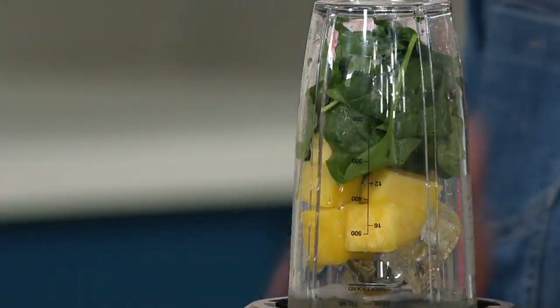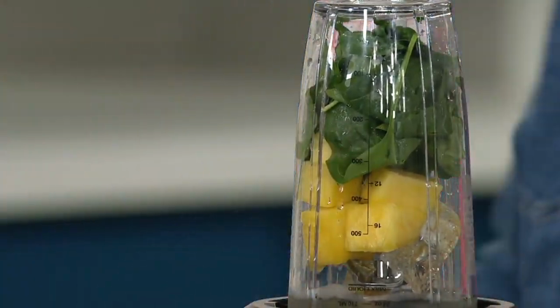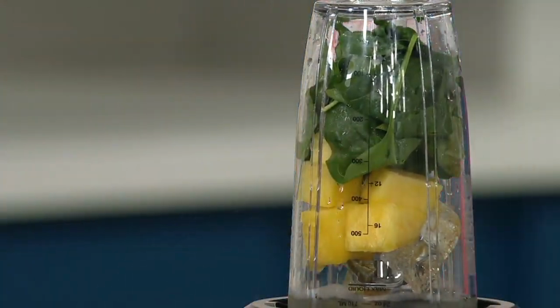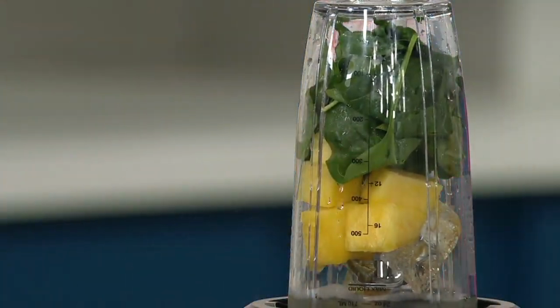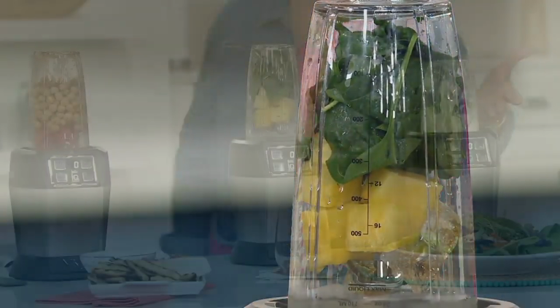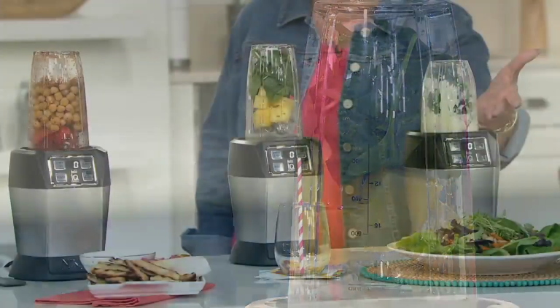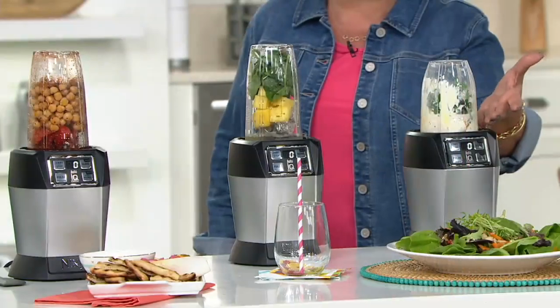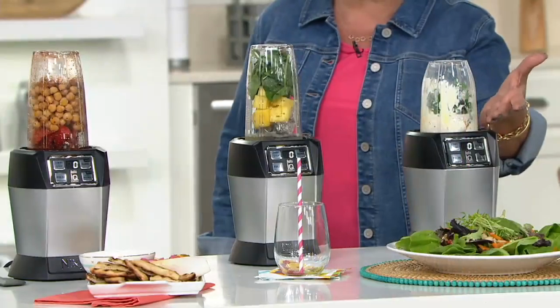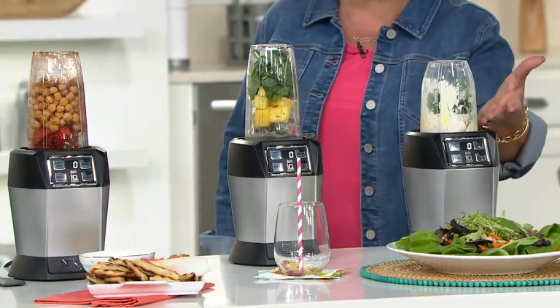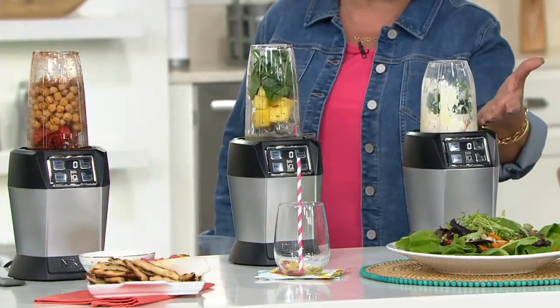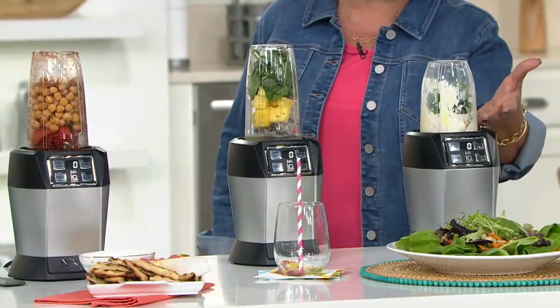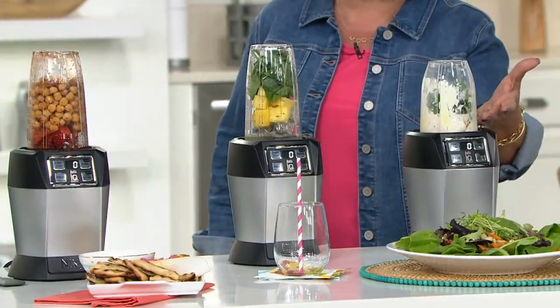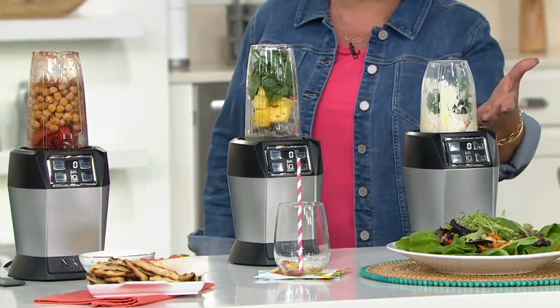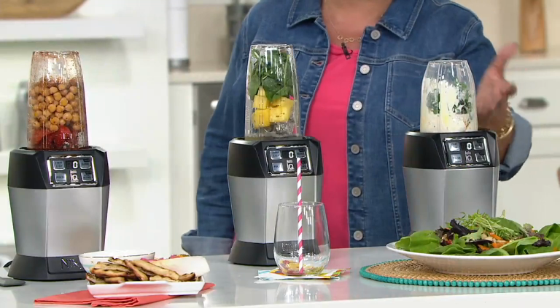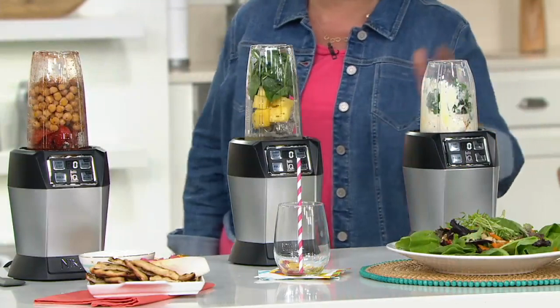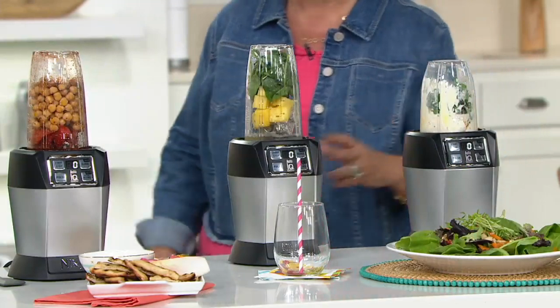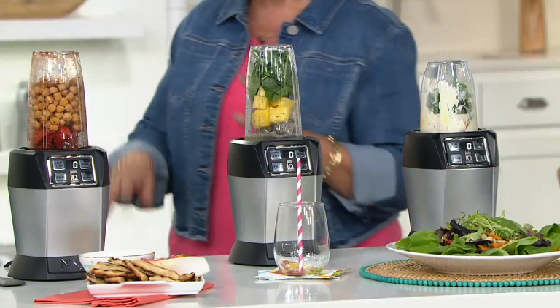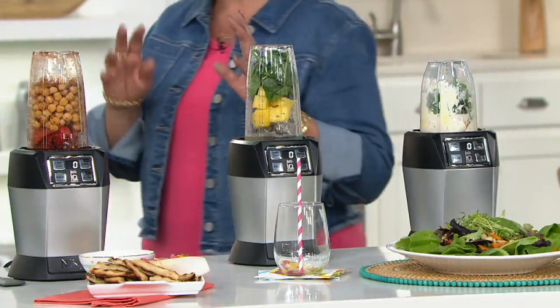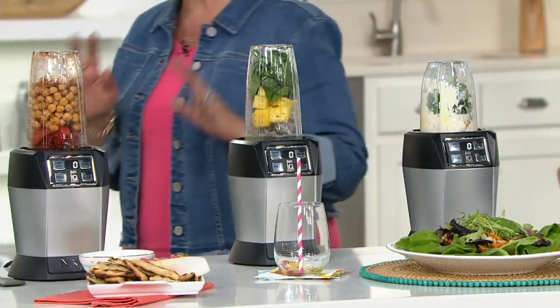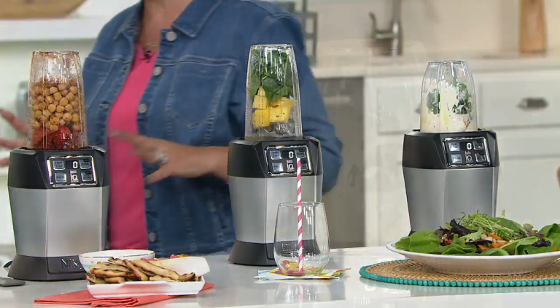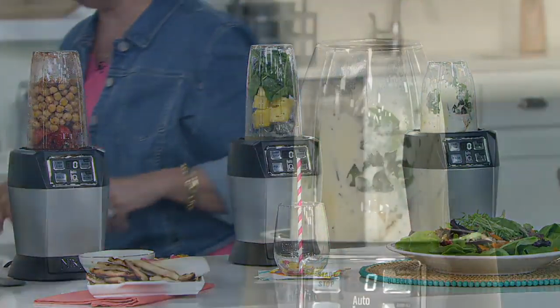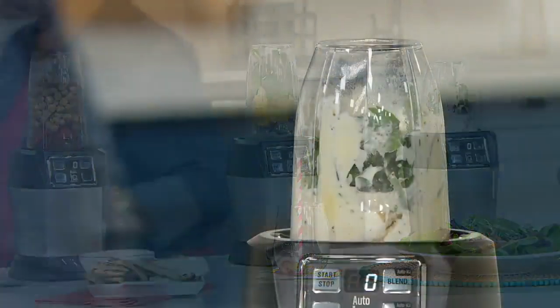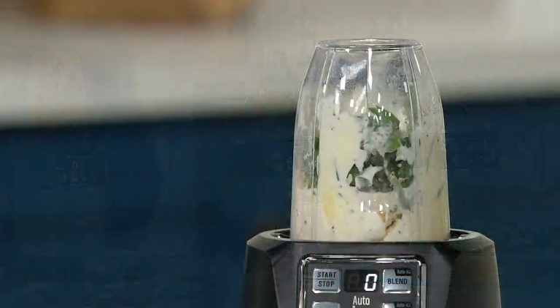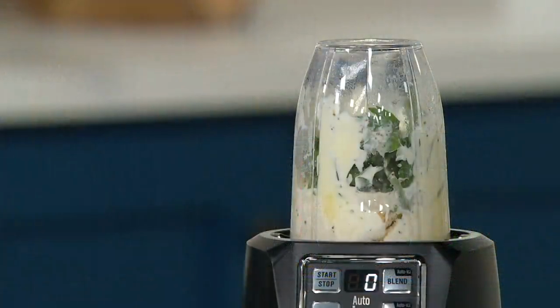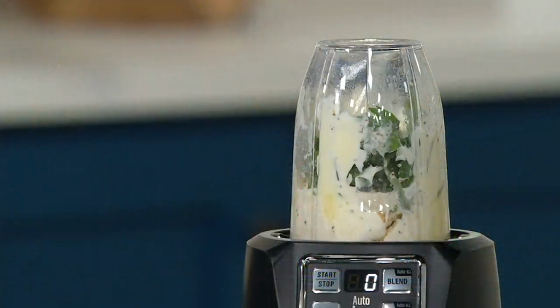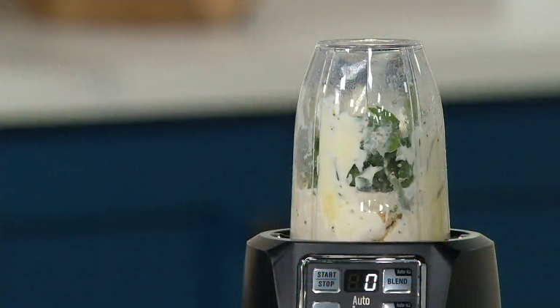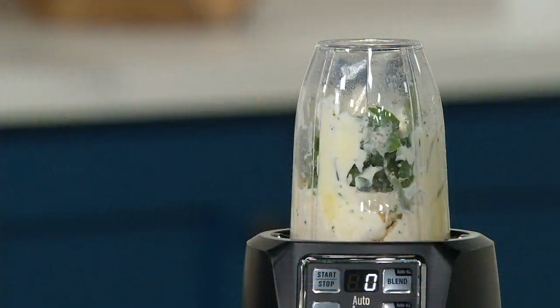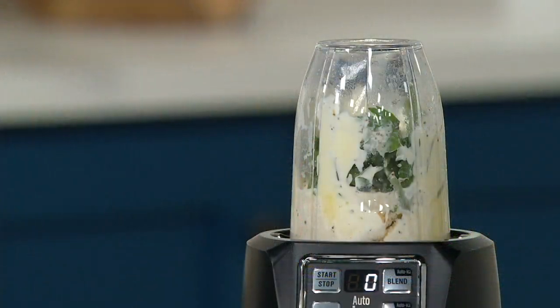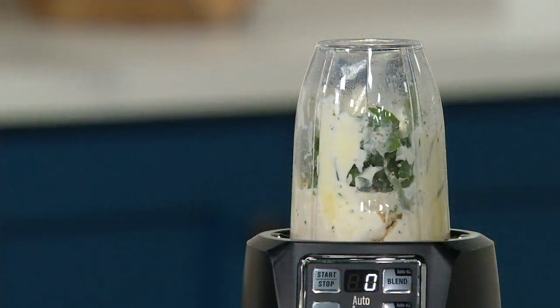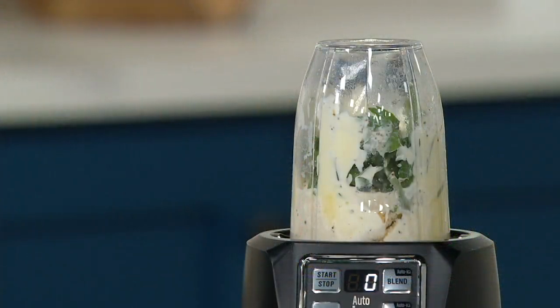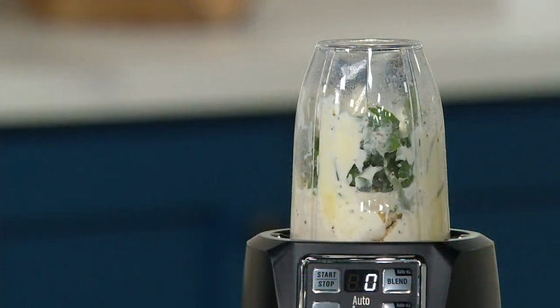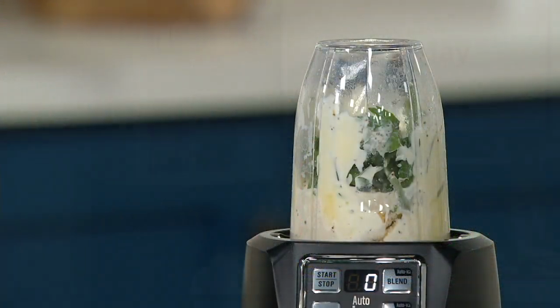A buttermilk ranch salad dressing. But there's so much more. Let's get her whipped up and going.